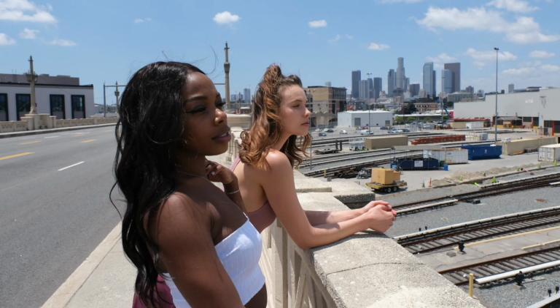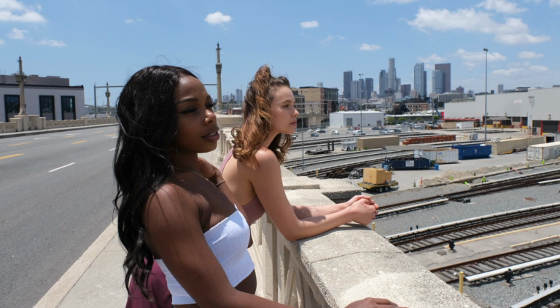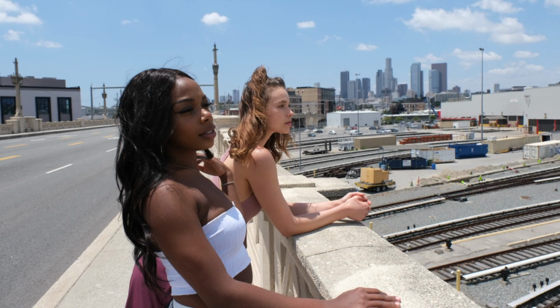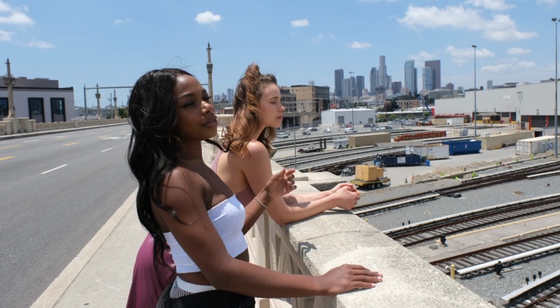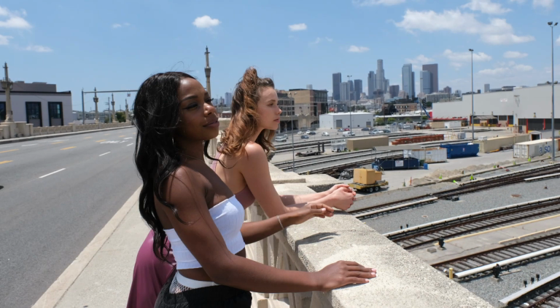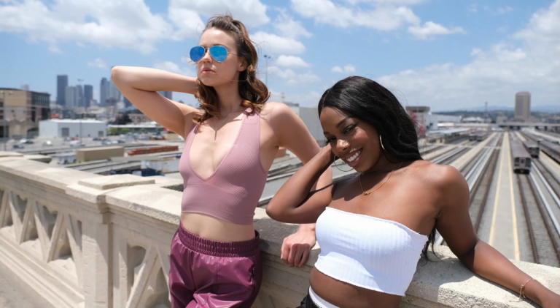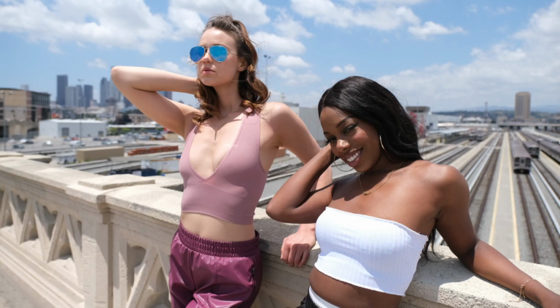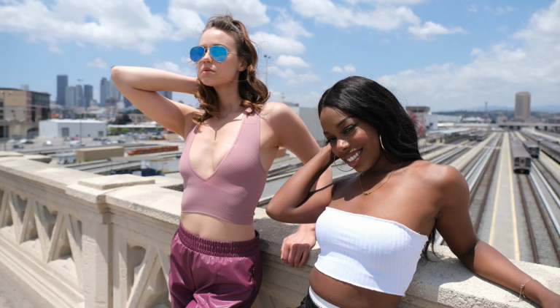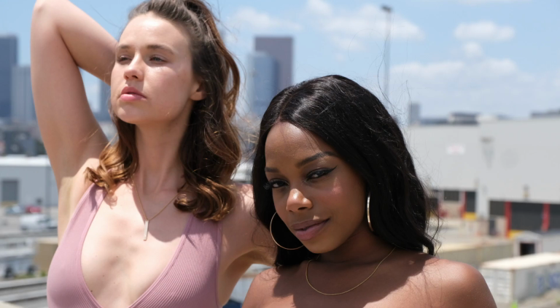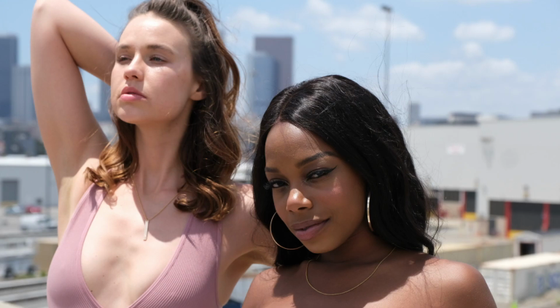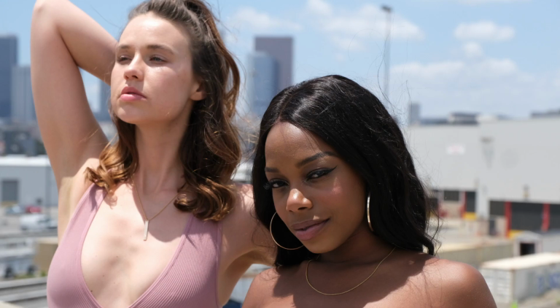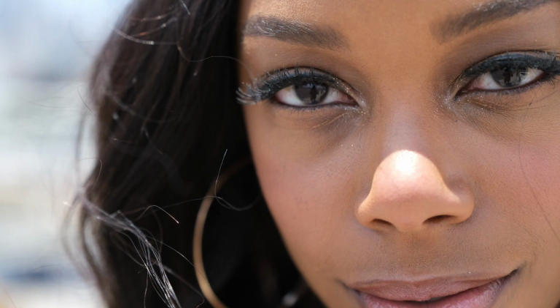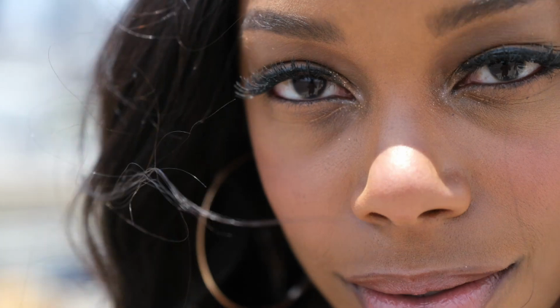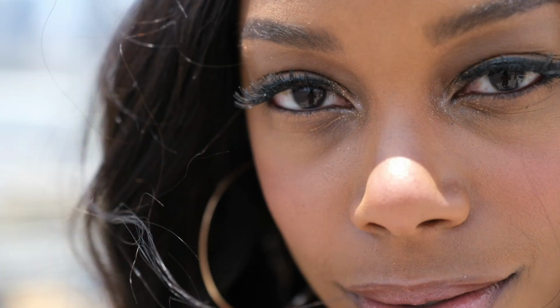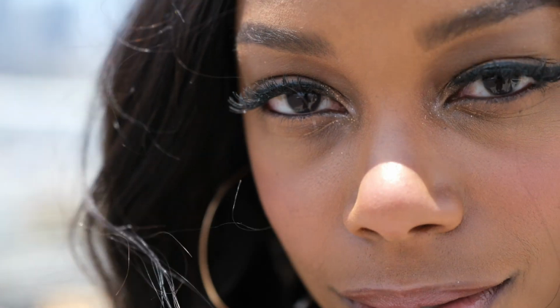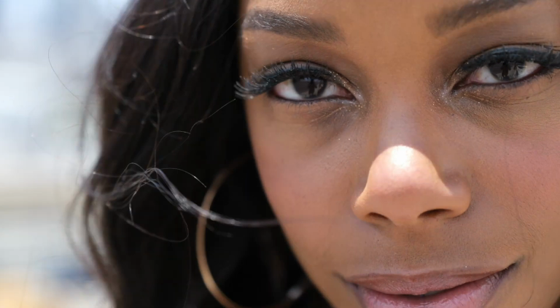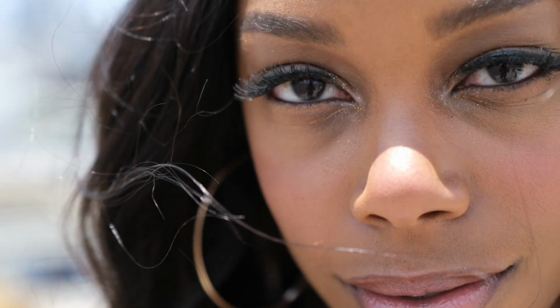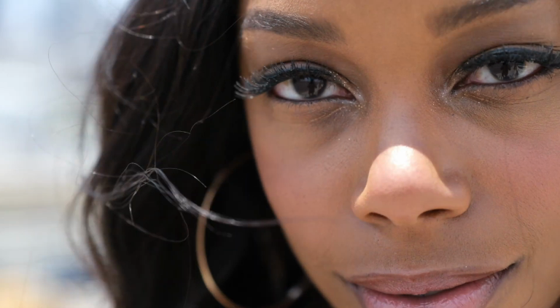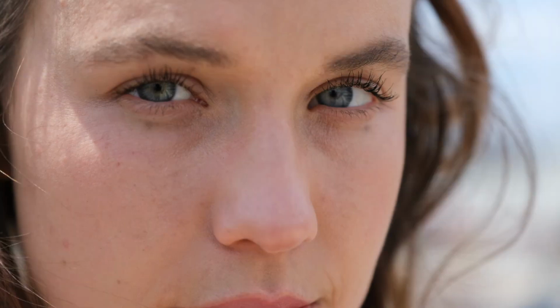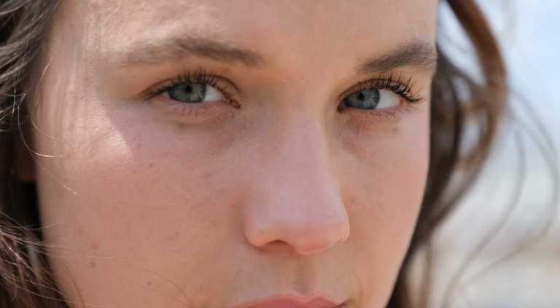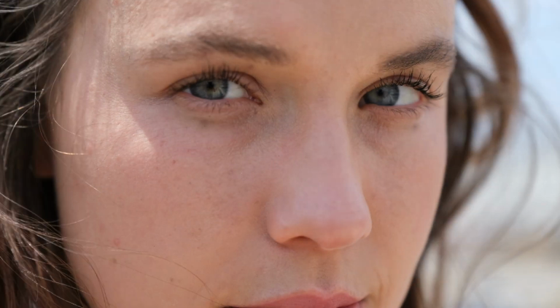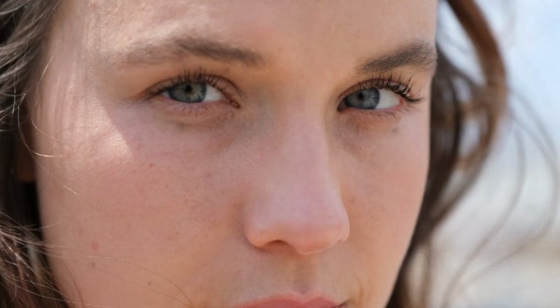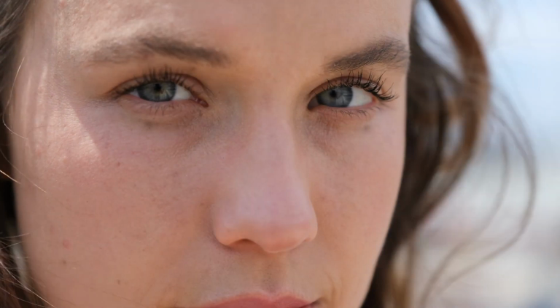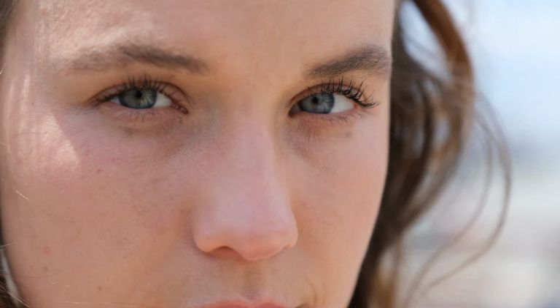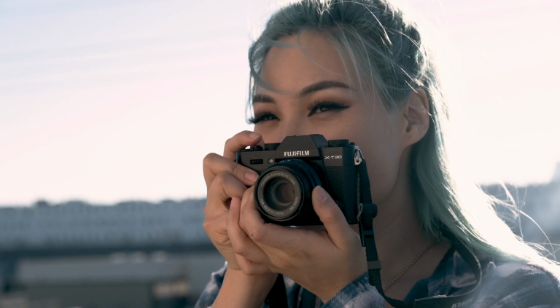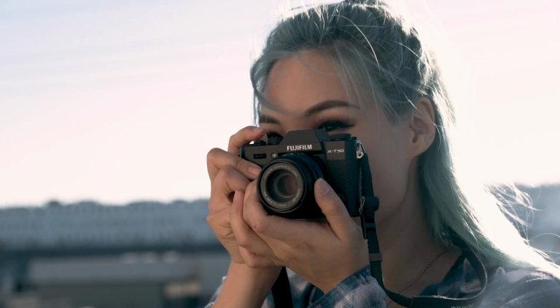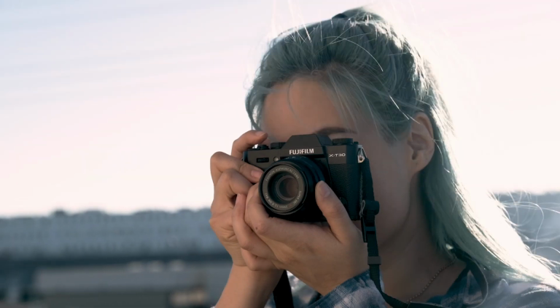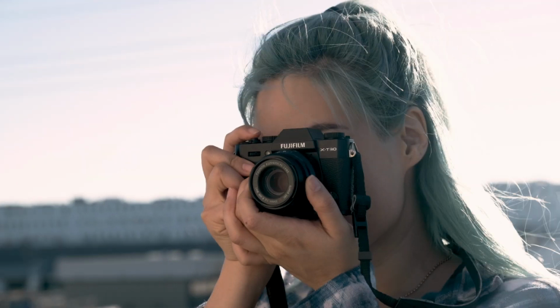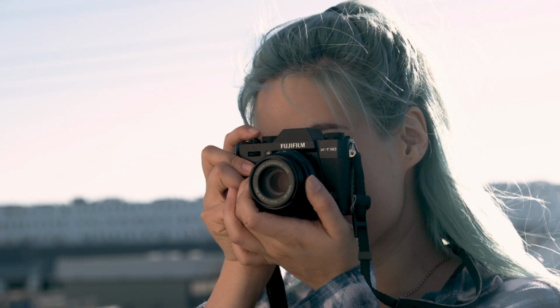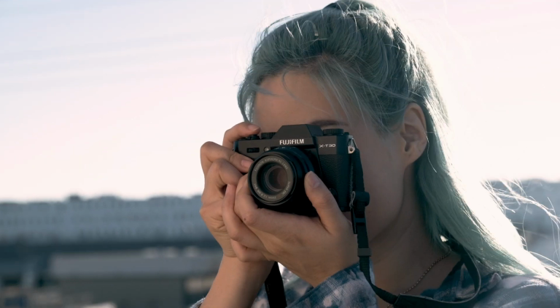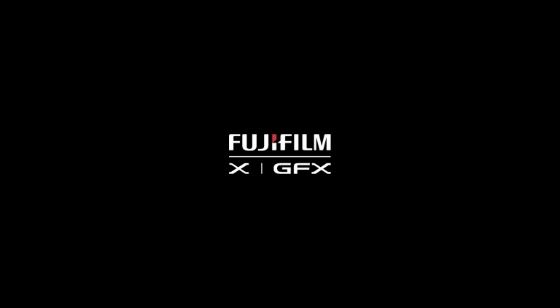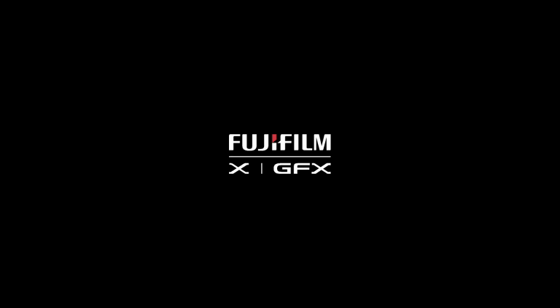My shoot today was consistent and quick, thanks to the X-T30, now an essential part of my kit.